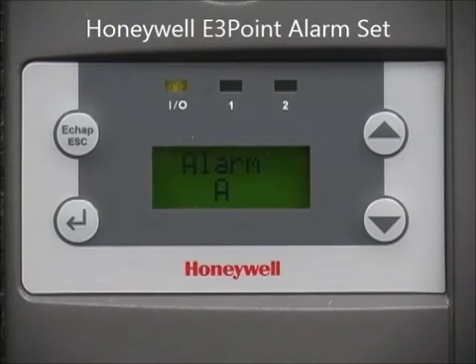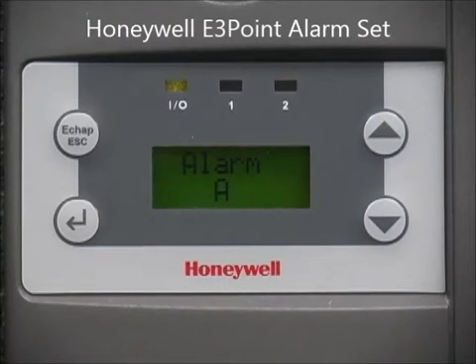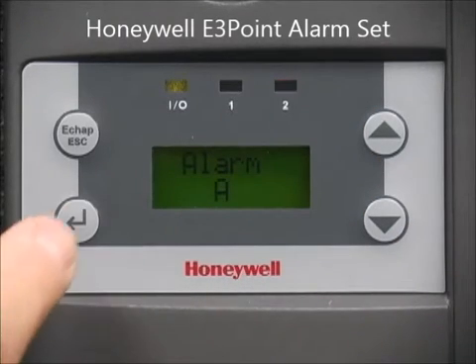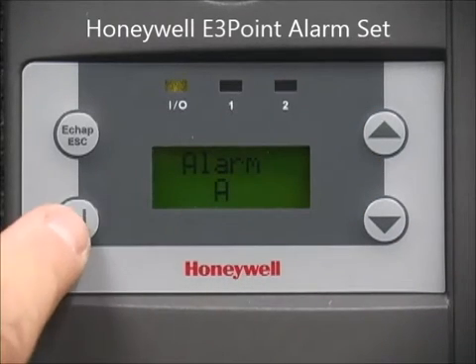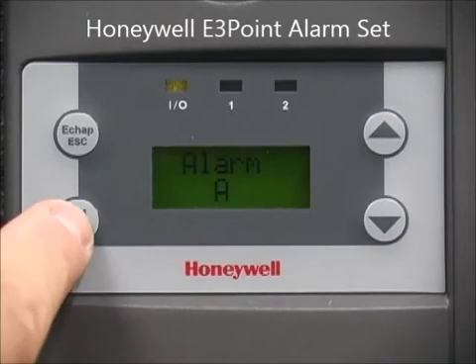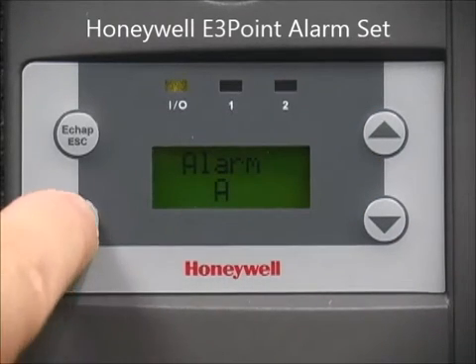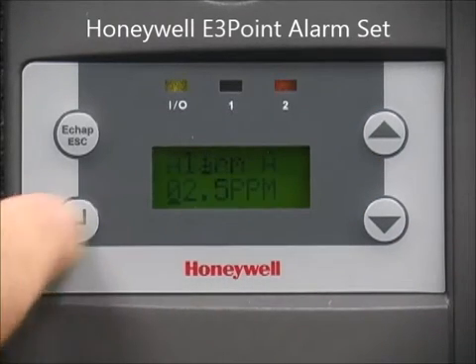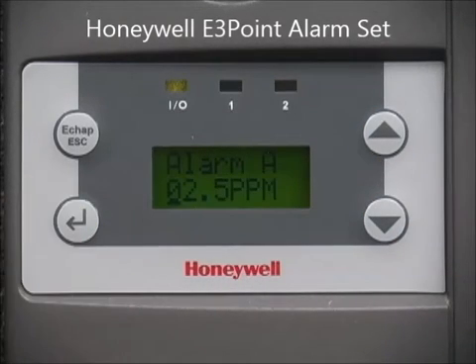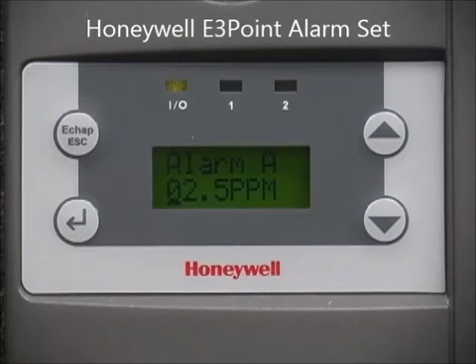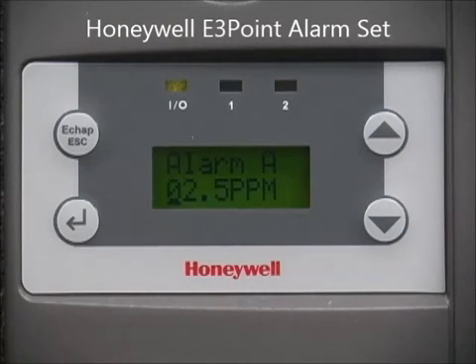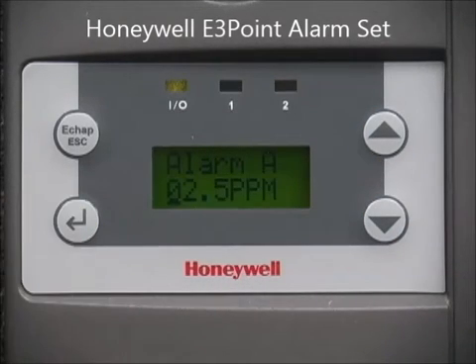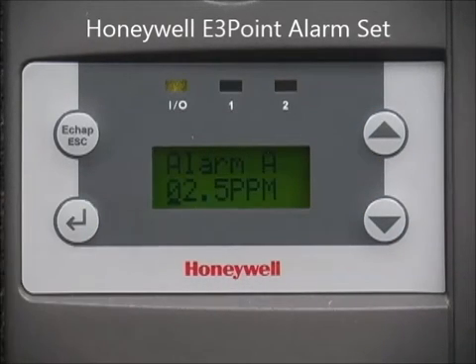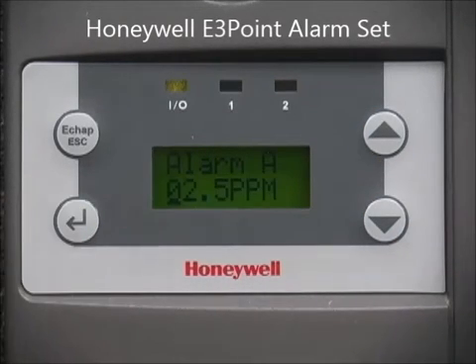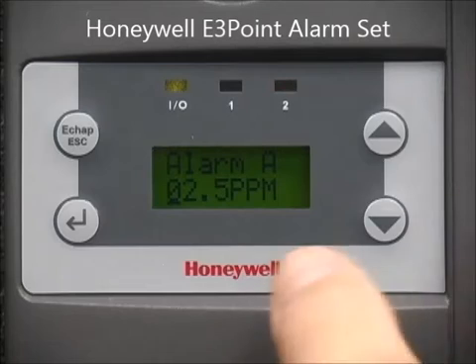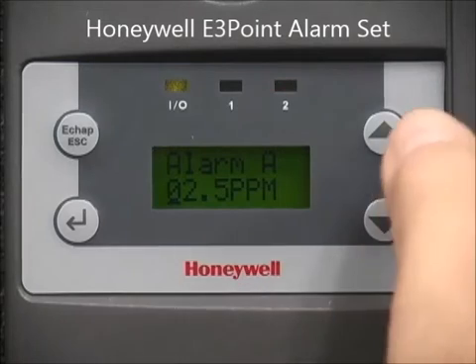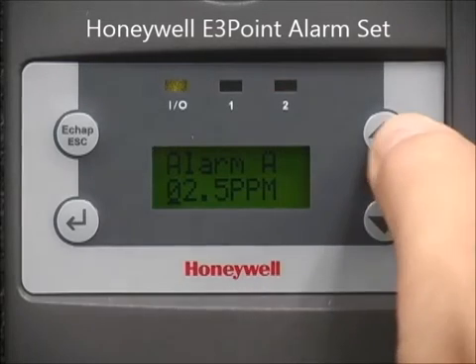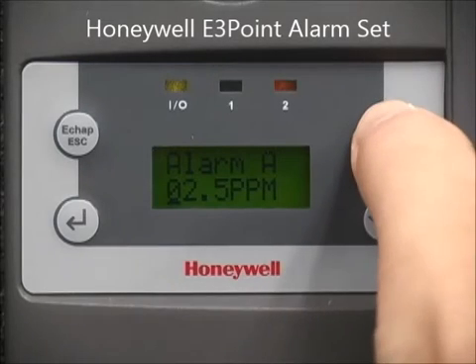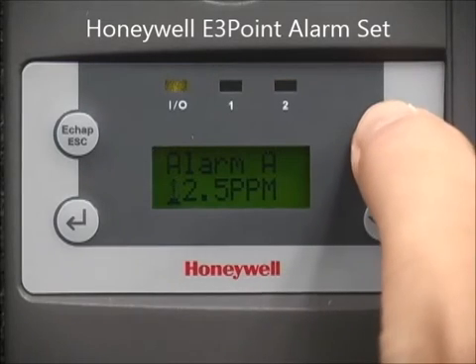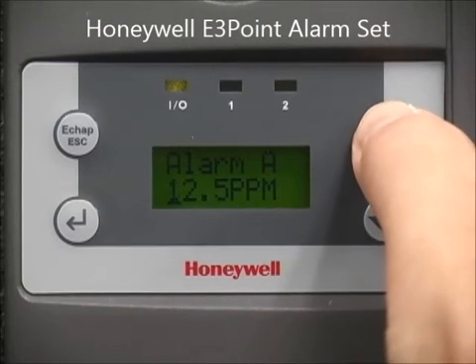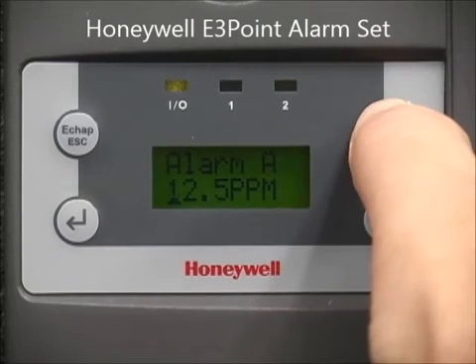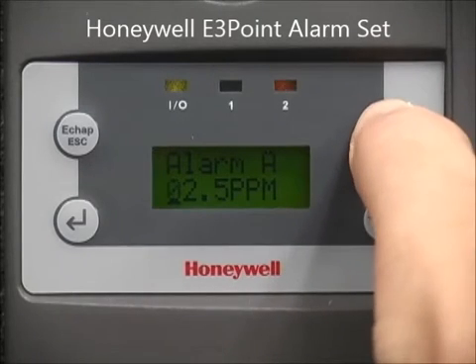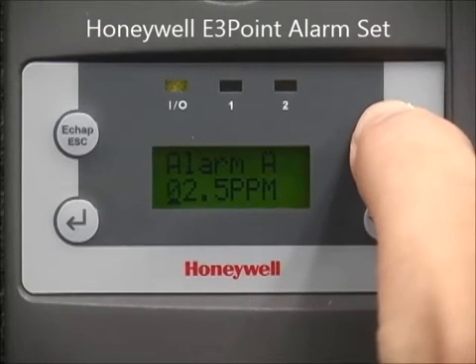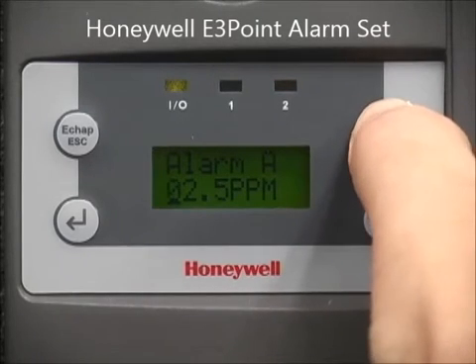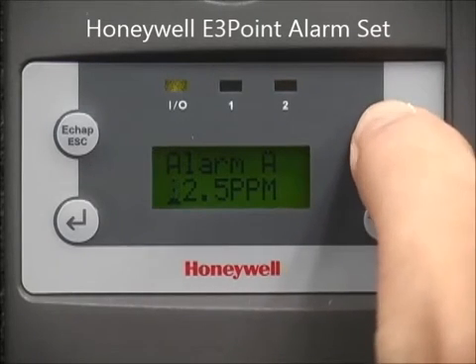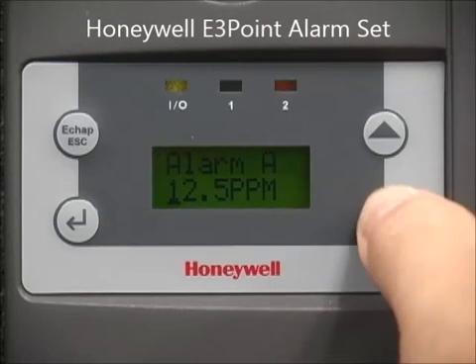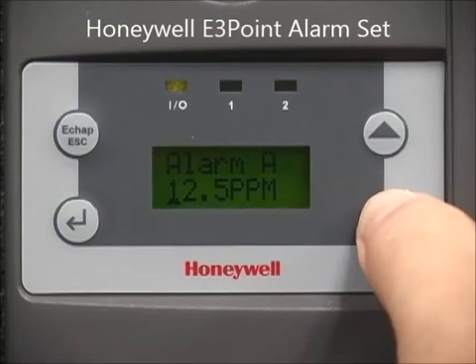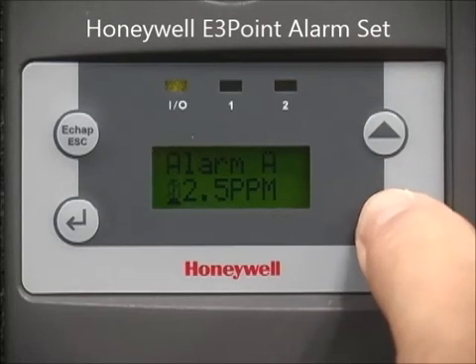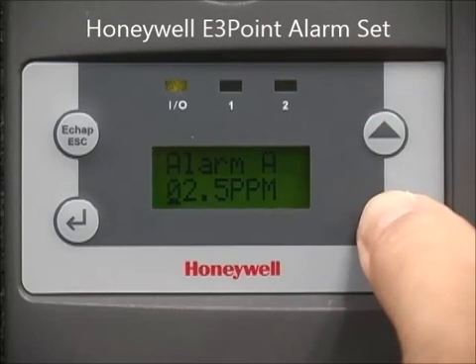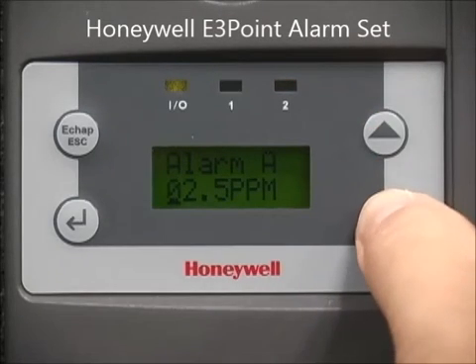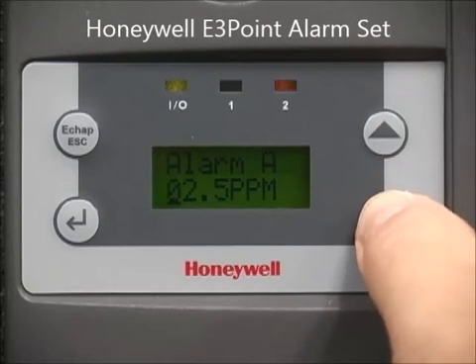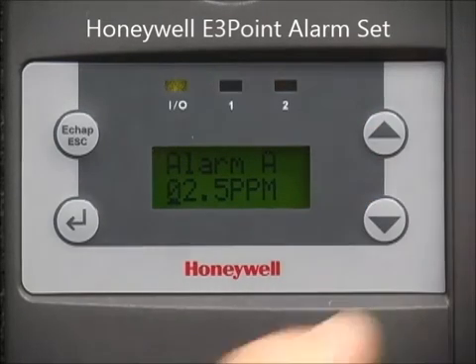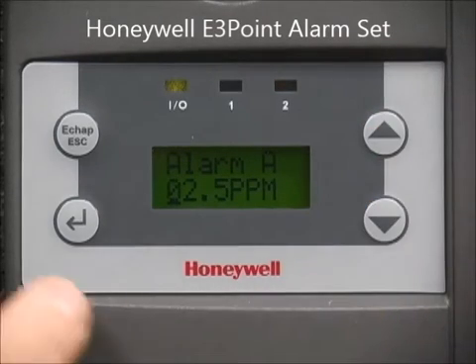Using the arrow keys, increase or decrease each value to set the appropriate alarm value. Use the Enter key to move between digits.